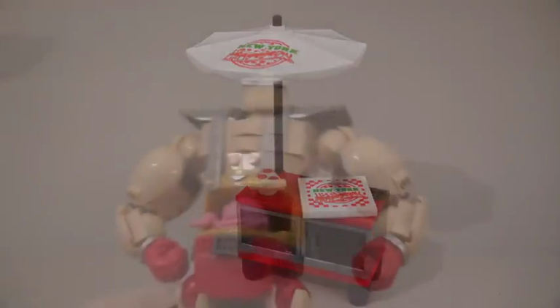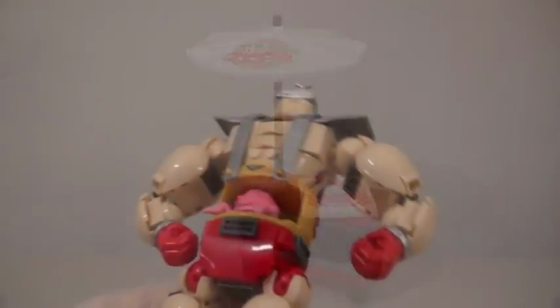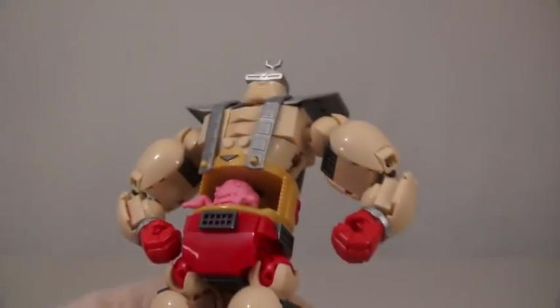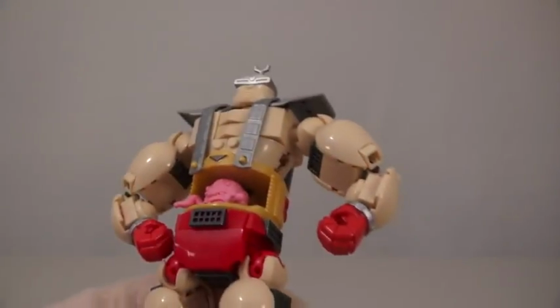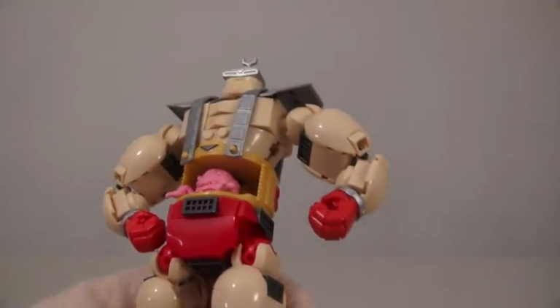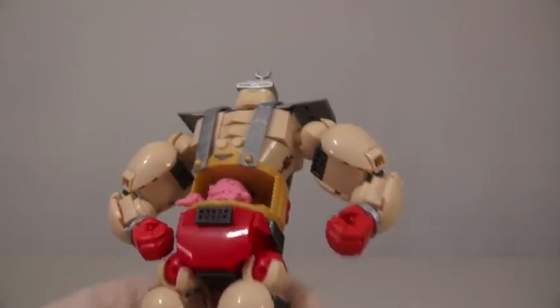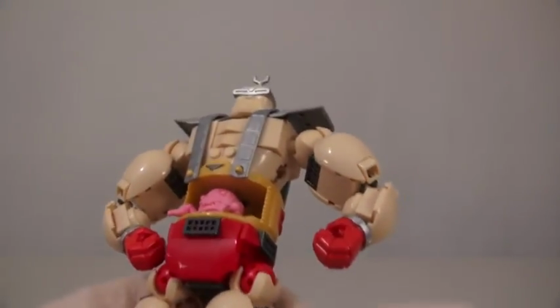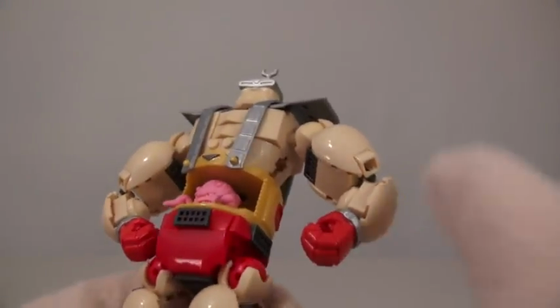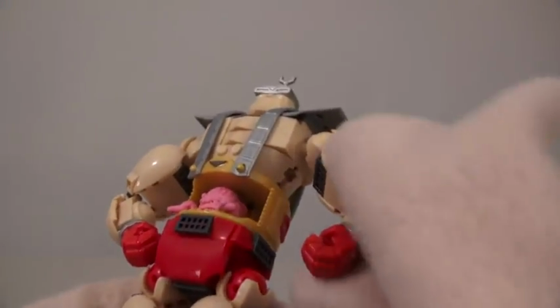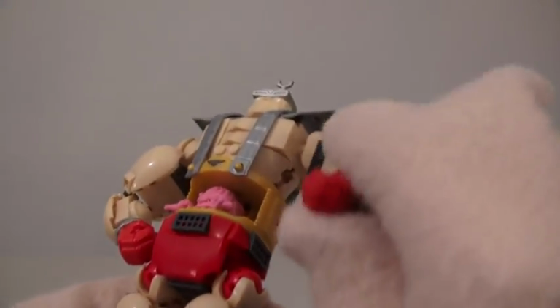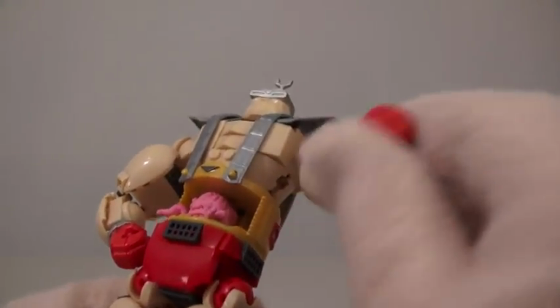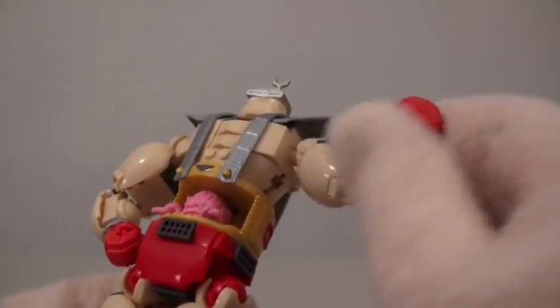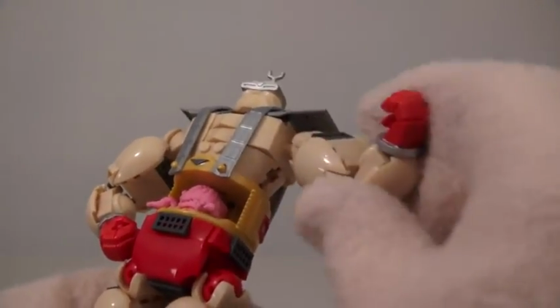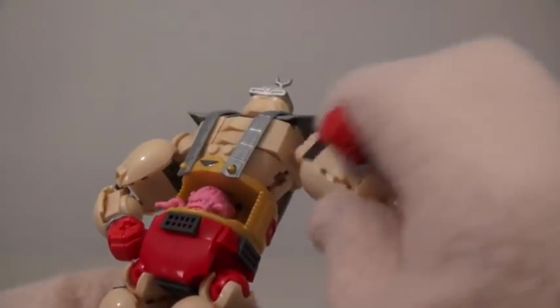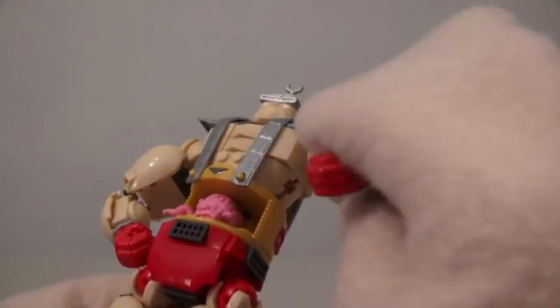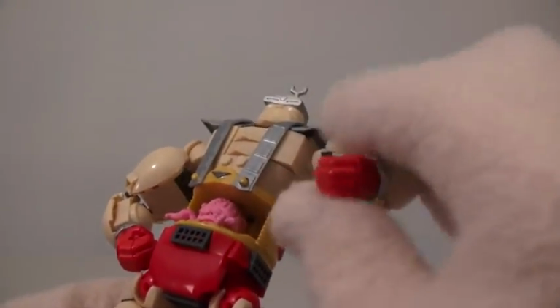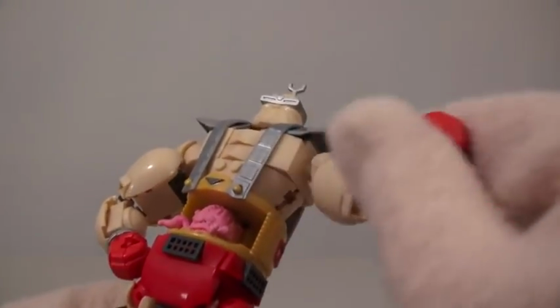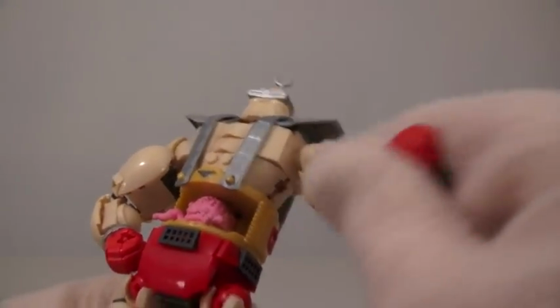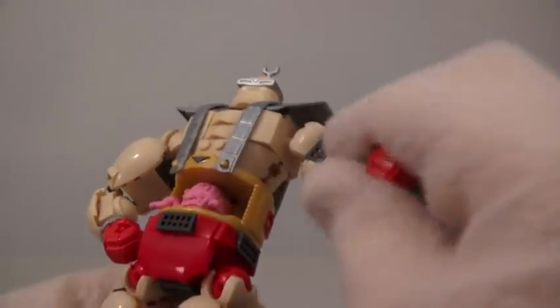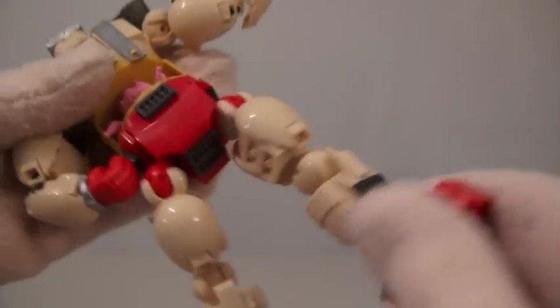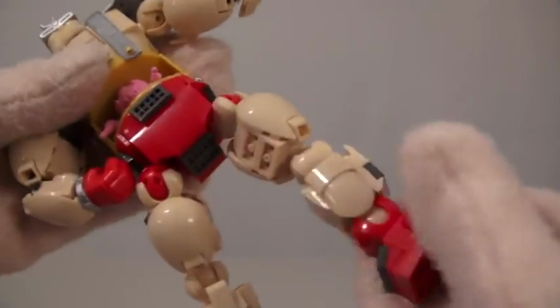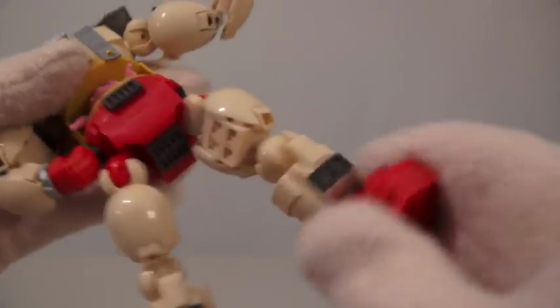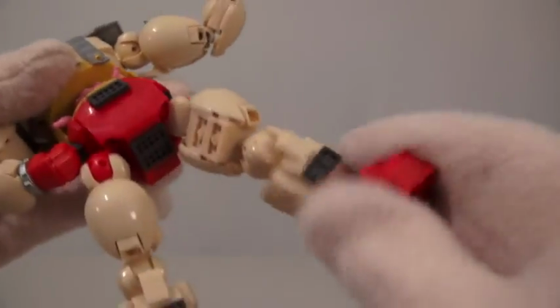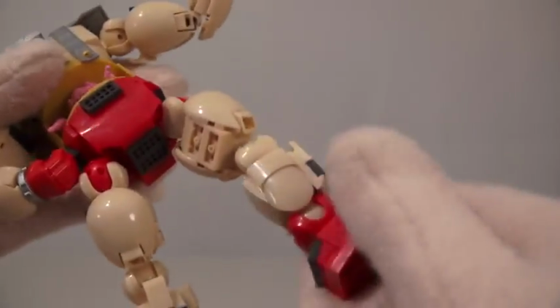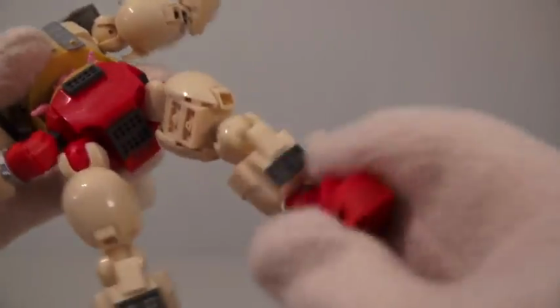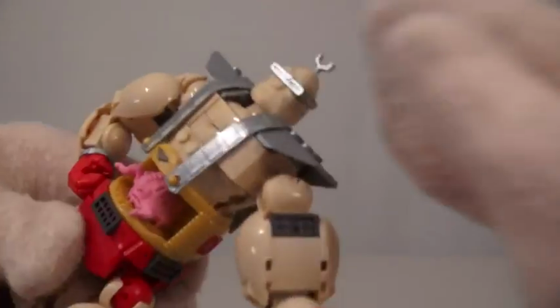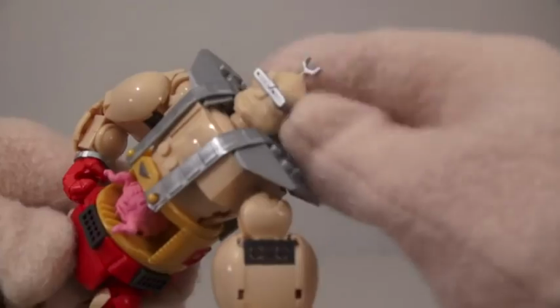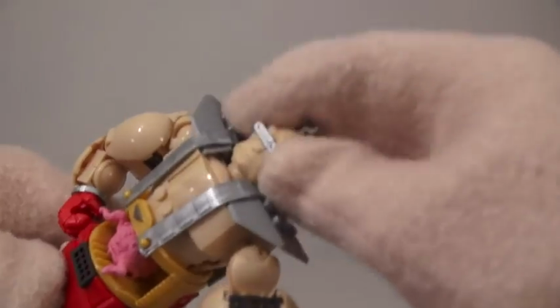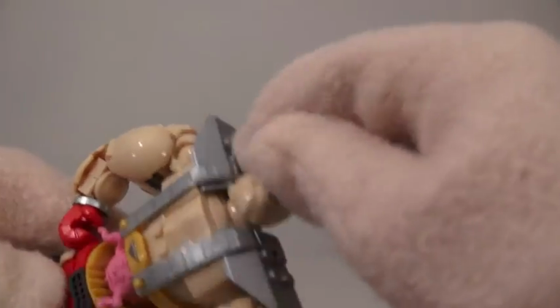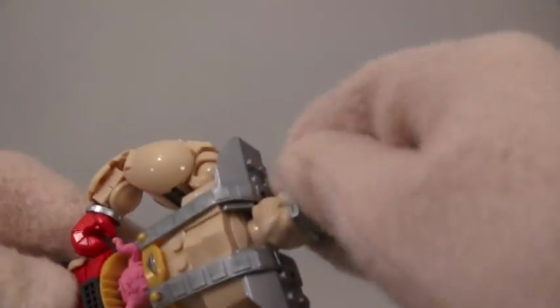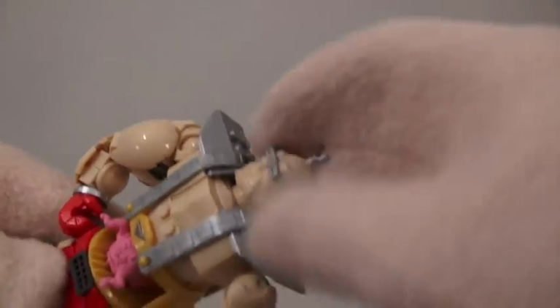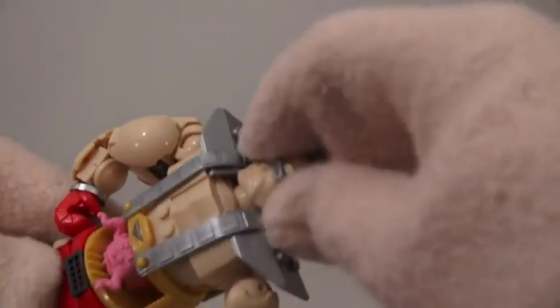Also, Crane's body is super poseable. His arms move, his legs move, and even his head moves.